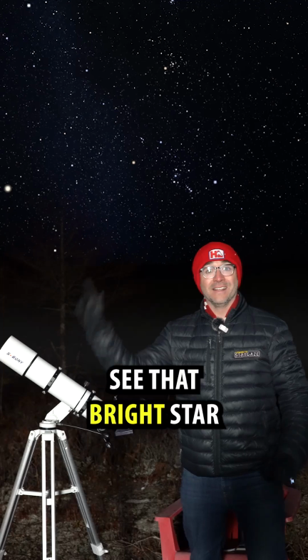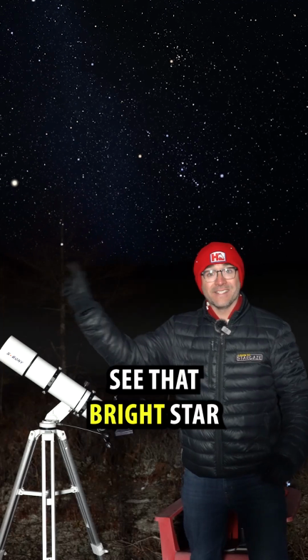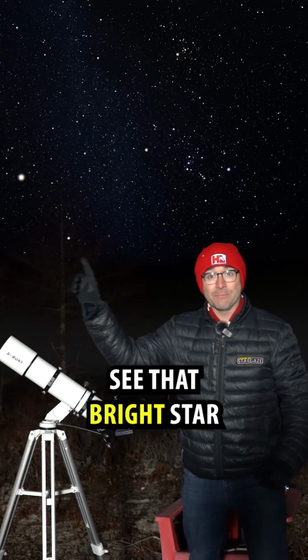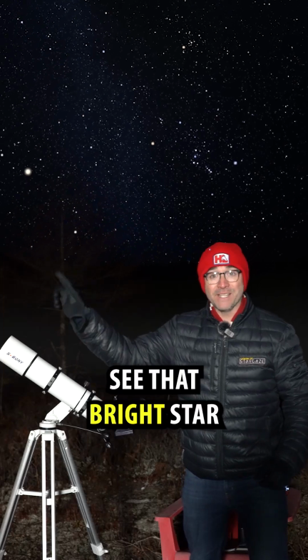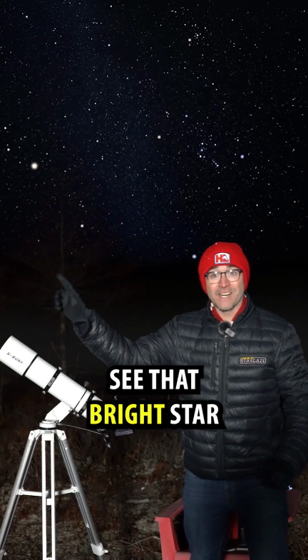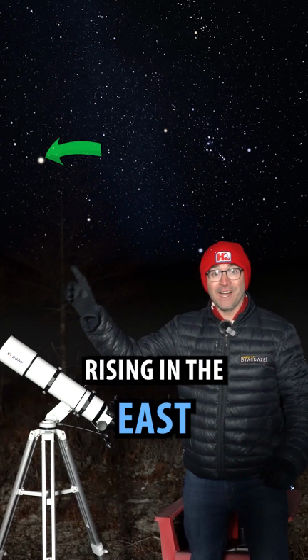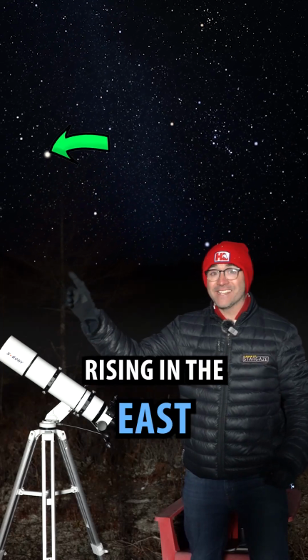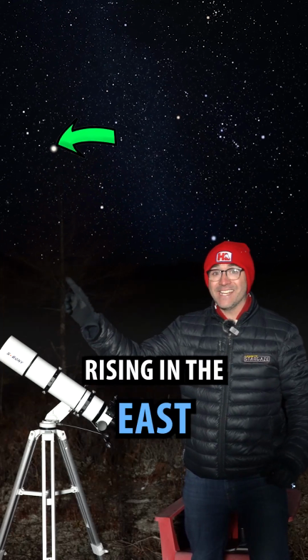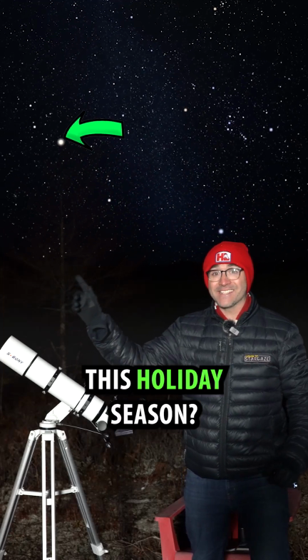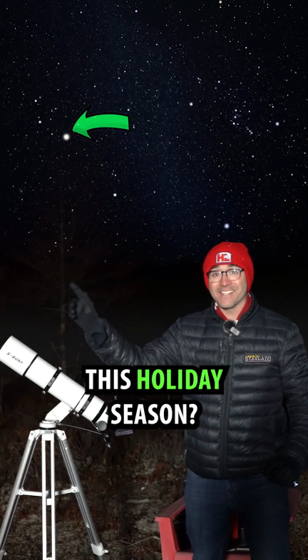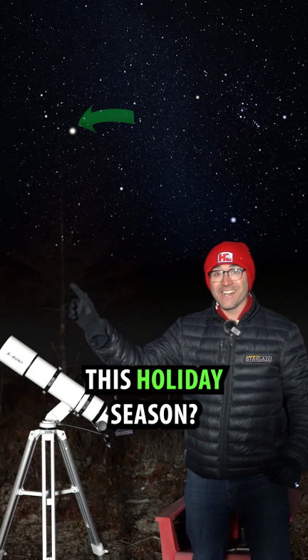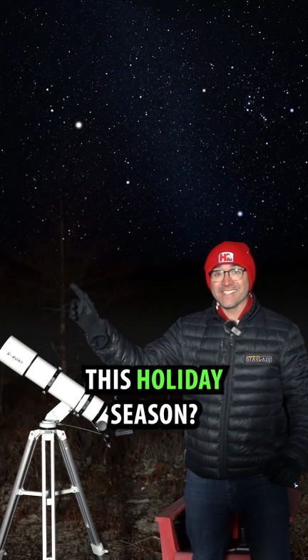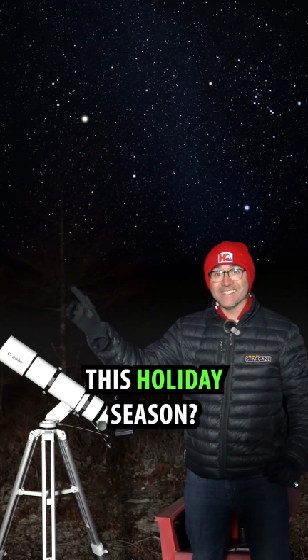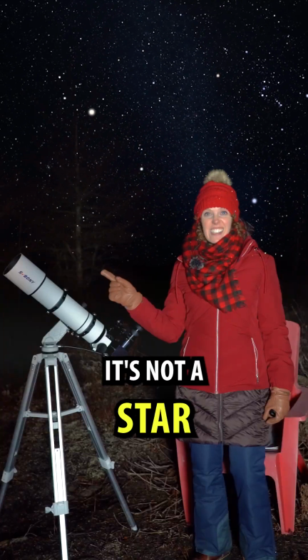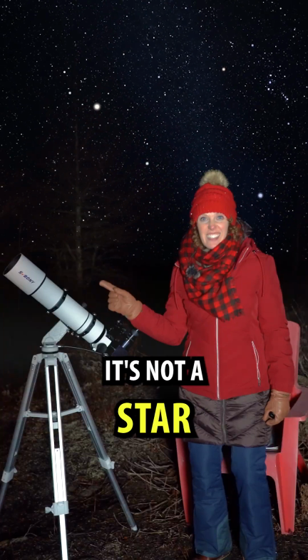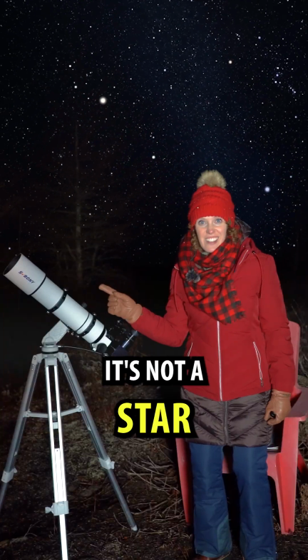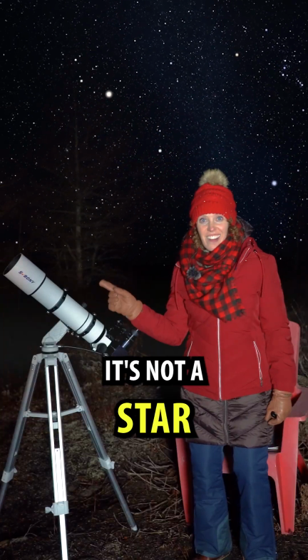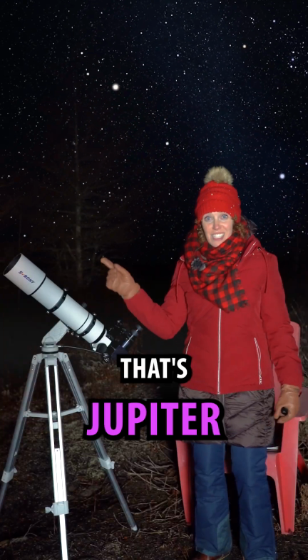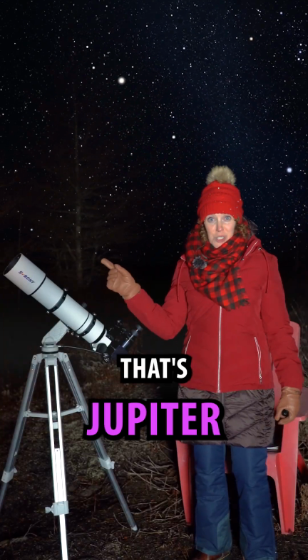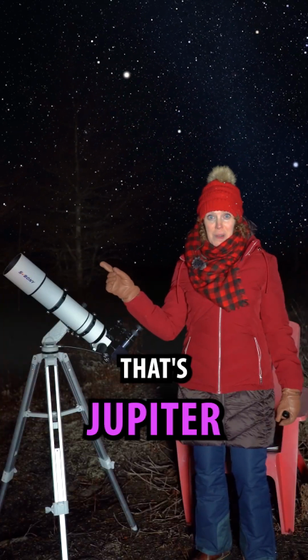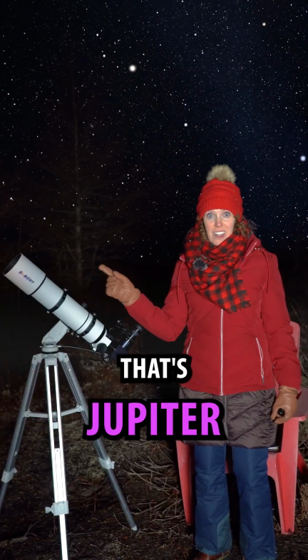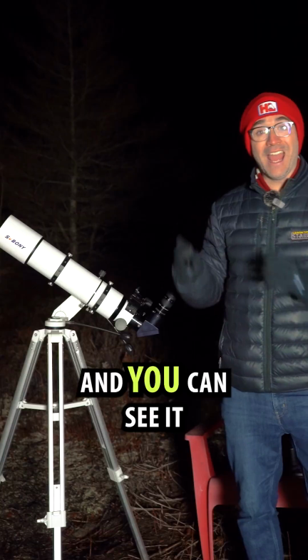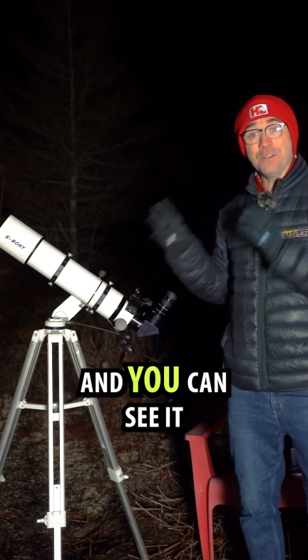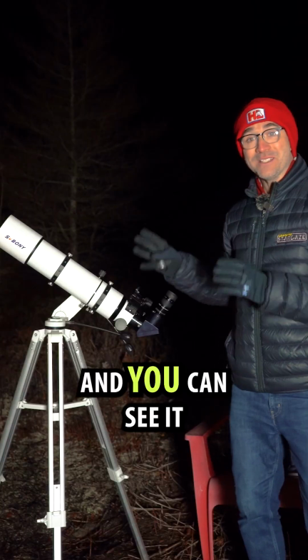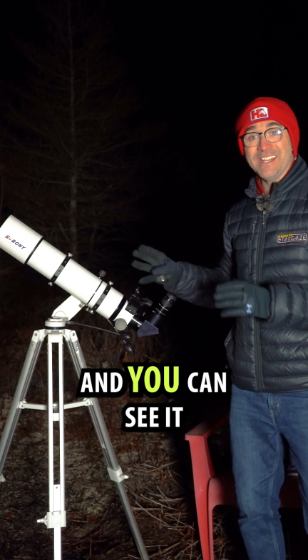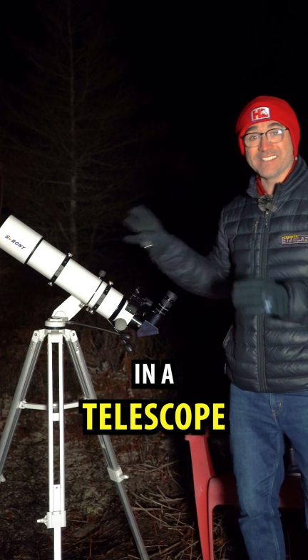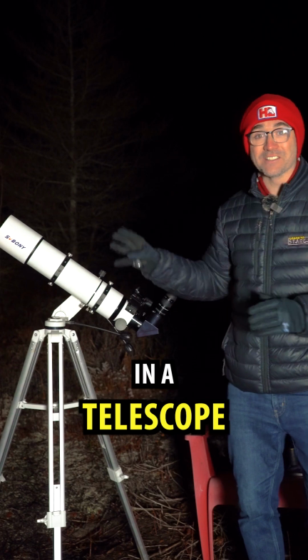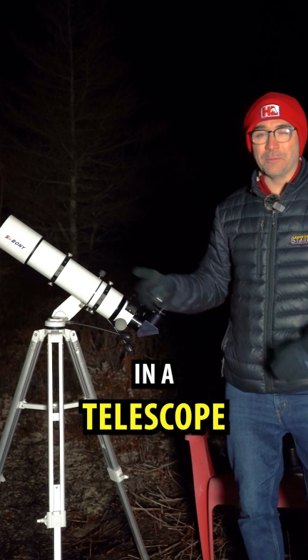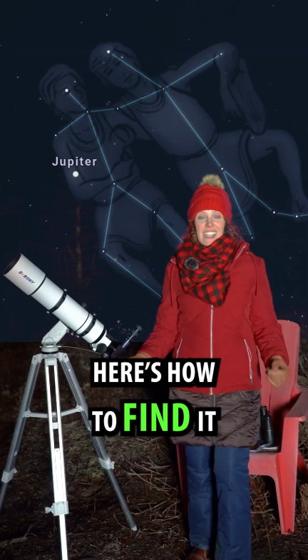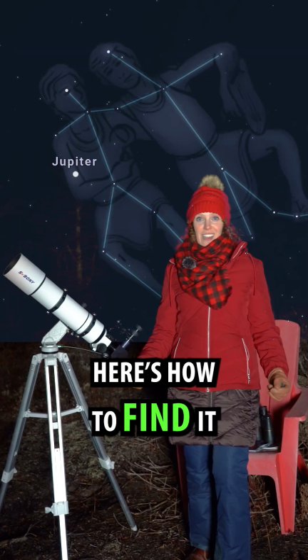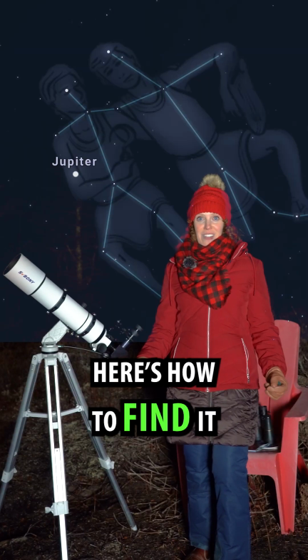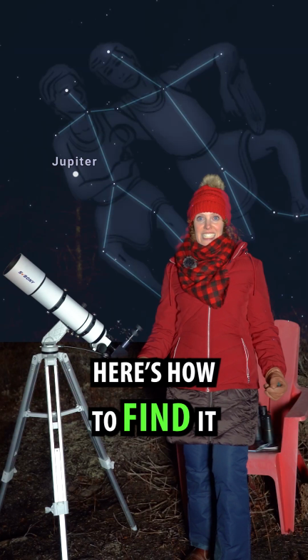See that bright star rising in the east this holiday season? It's not a star — that's Jupiter! And you can see it in a telescope. Here's how to find it.